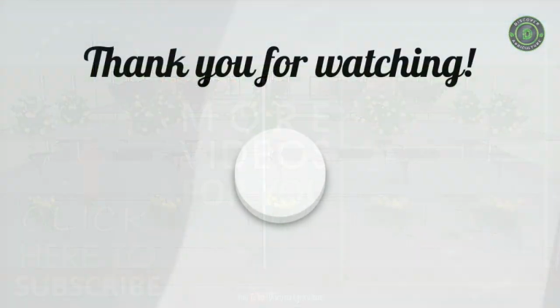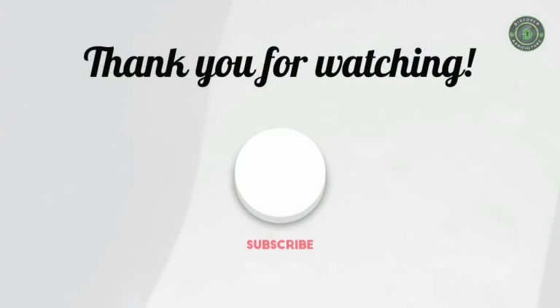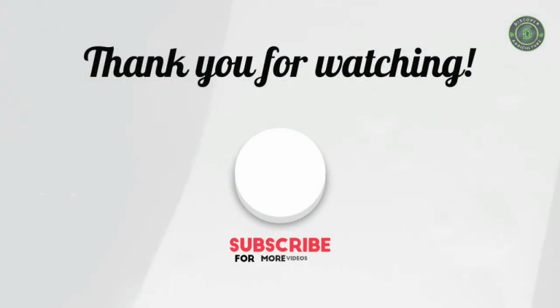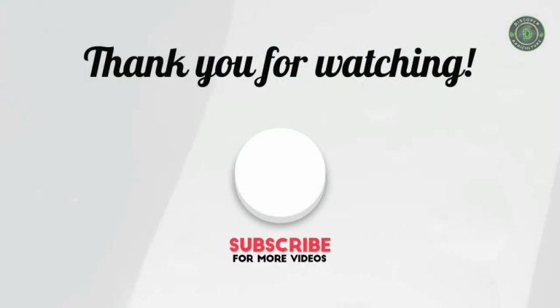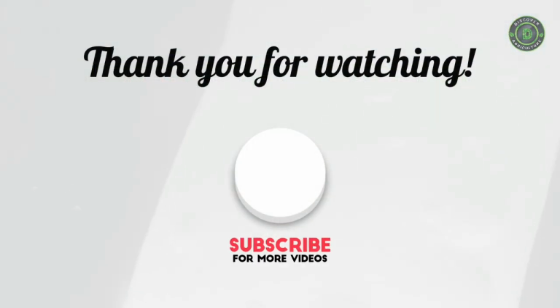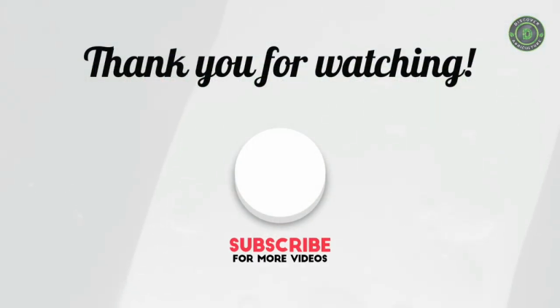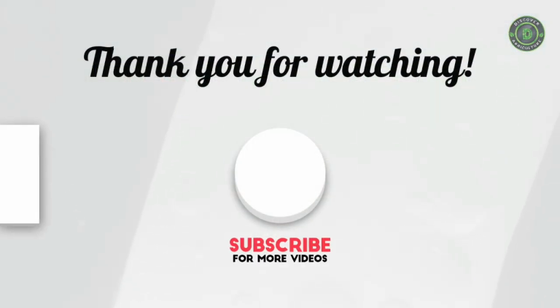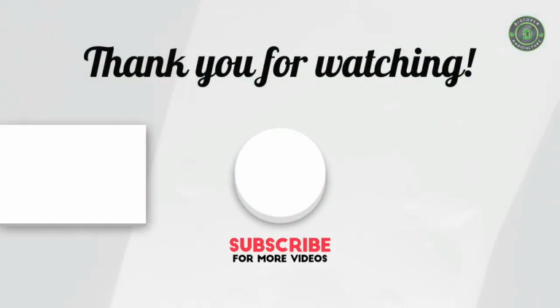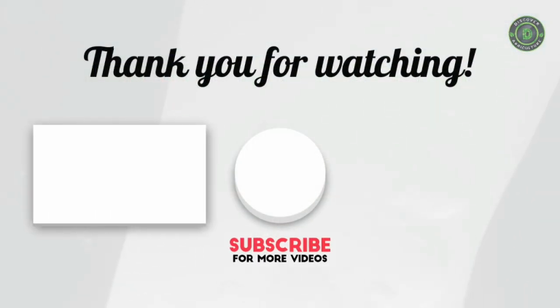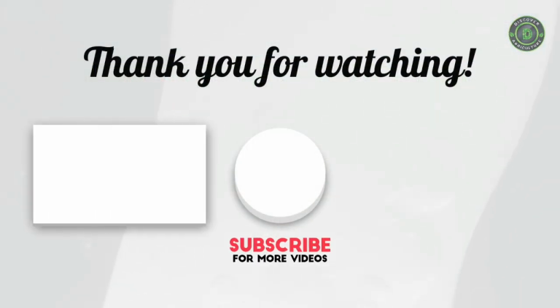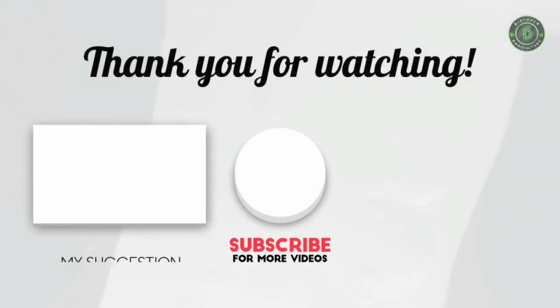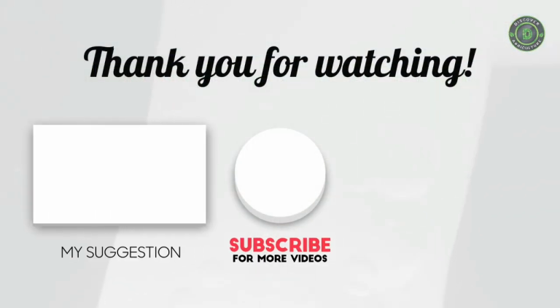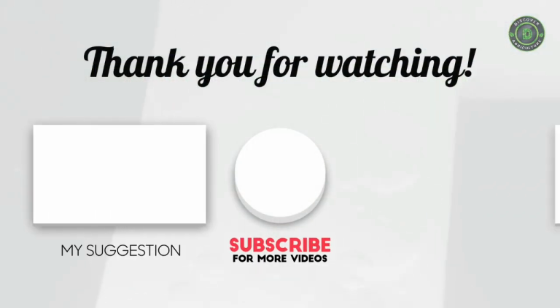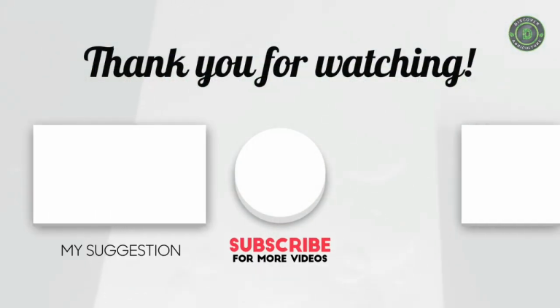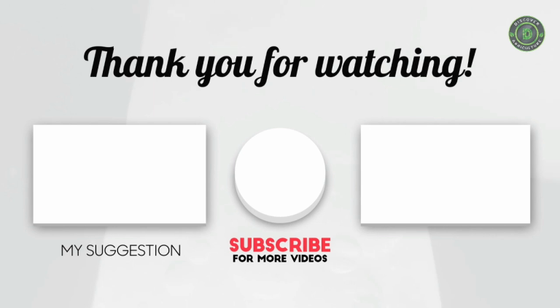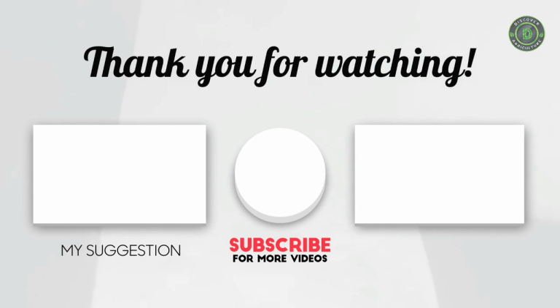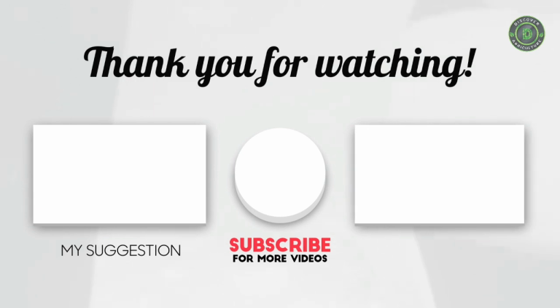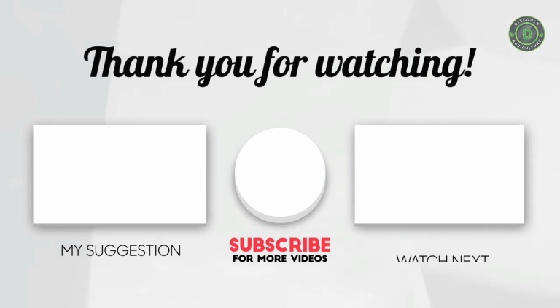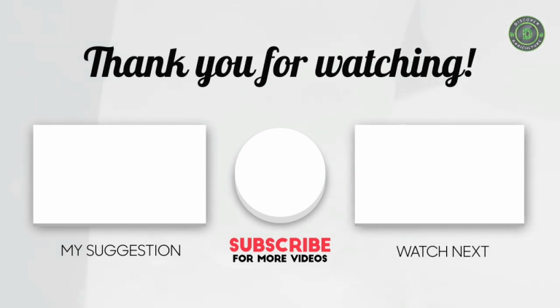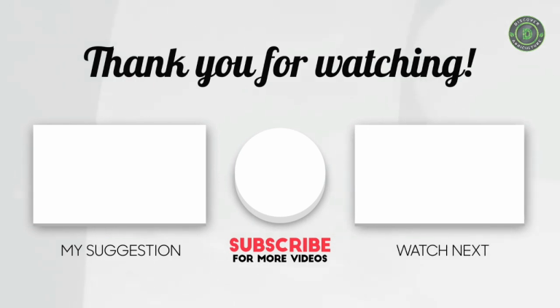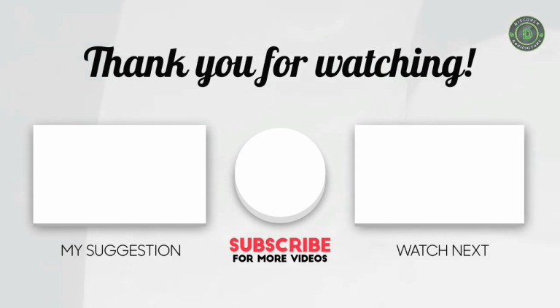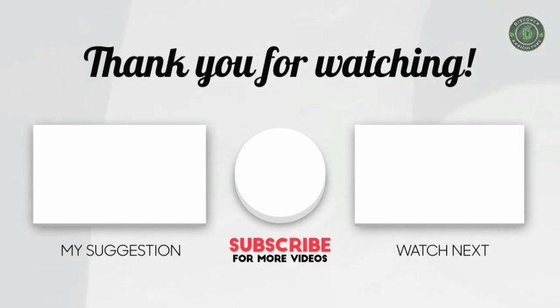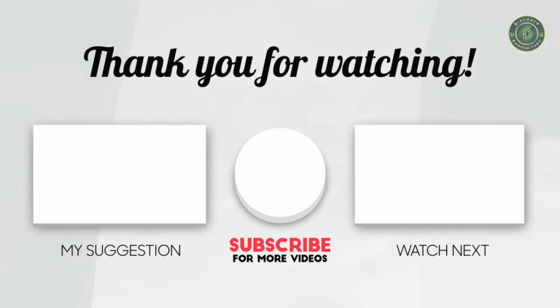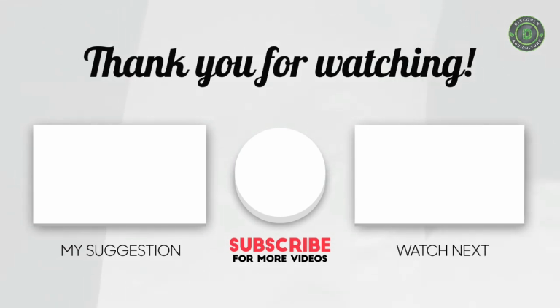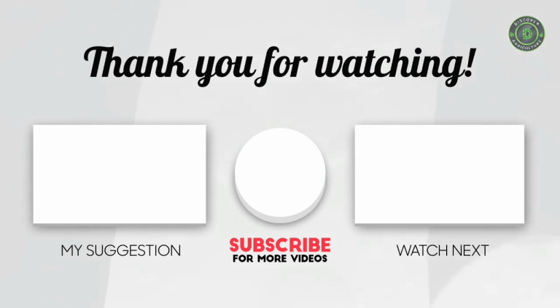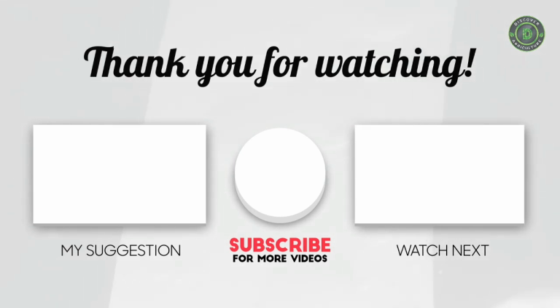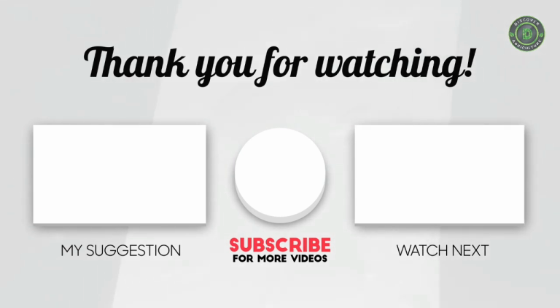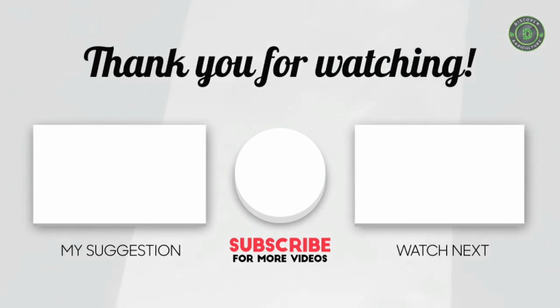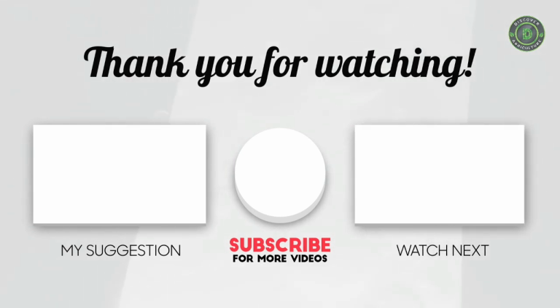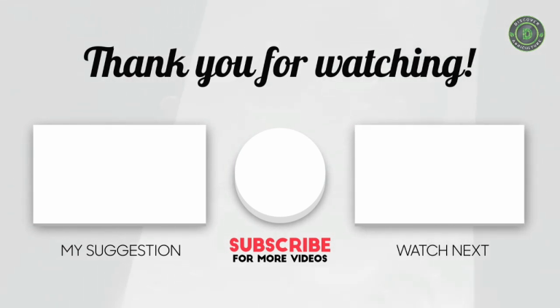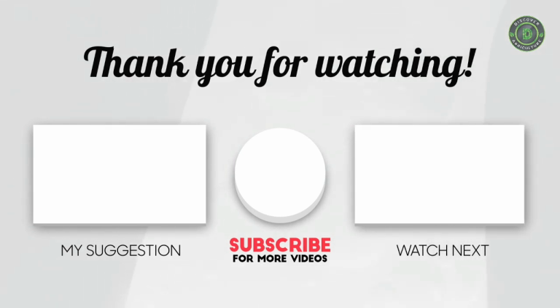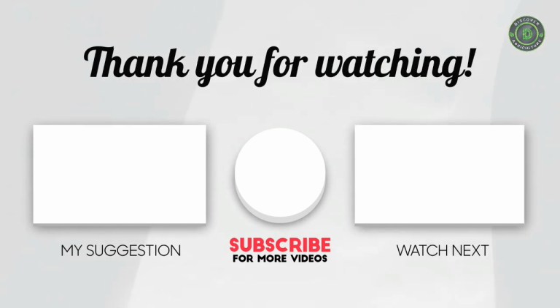Thank you for watching. Like the video and share with your friends. If you haven't subscribed to our channel, please subscribe to Discover Agriculture.